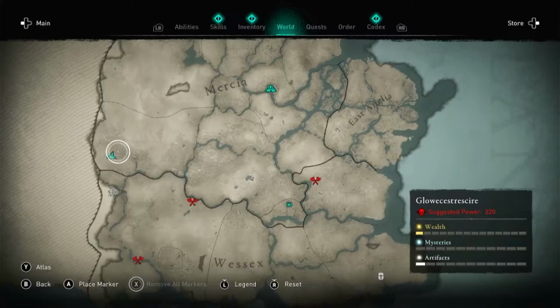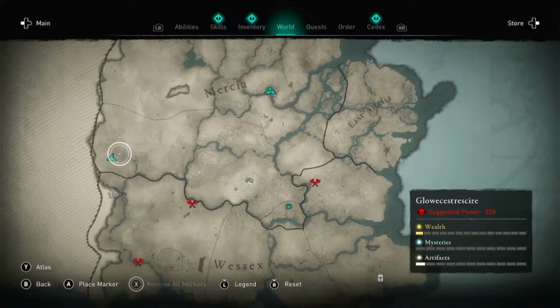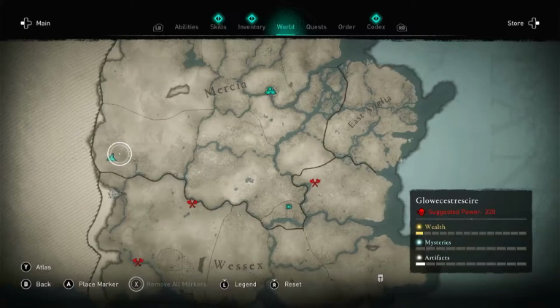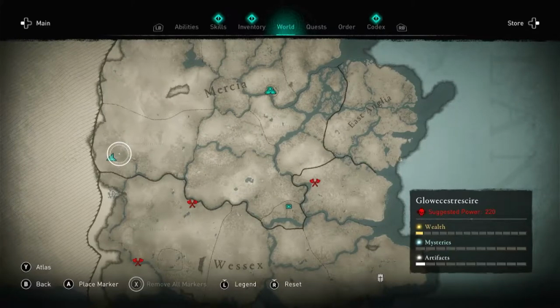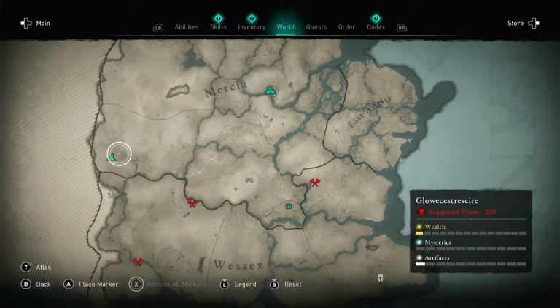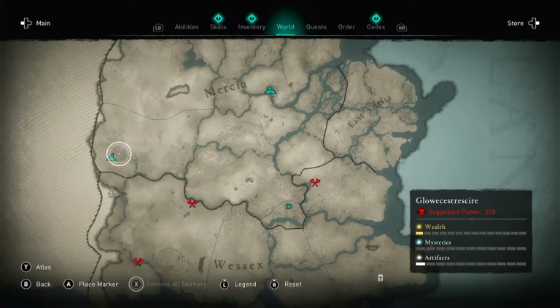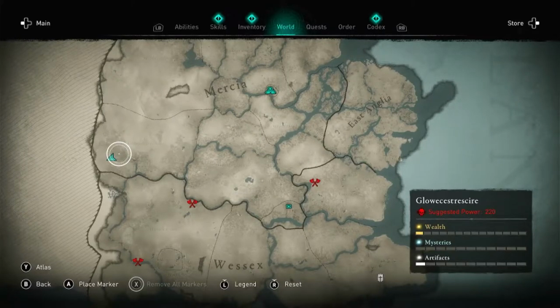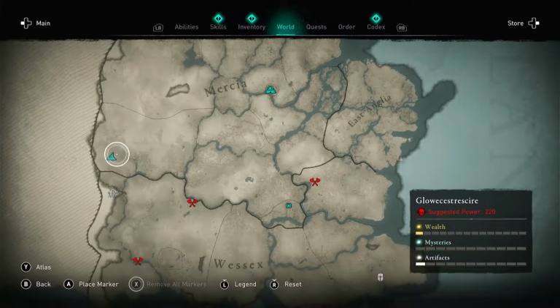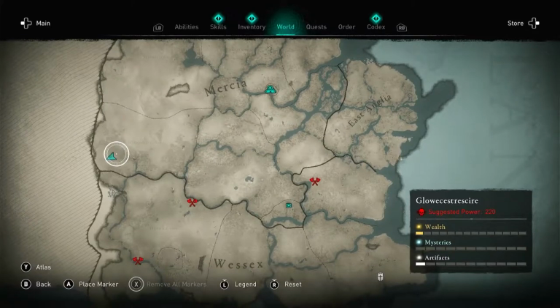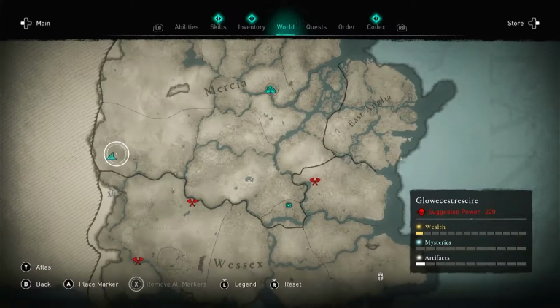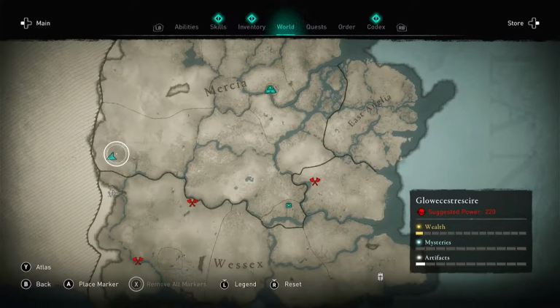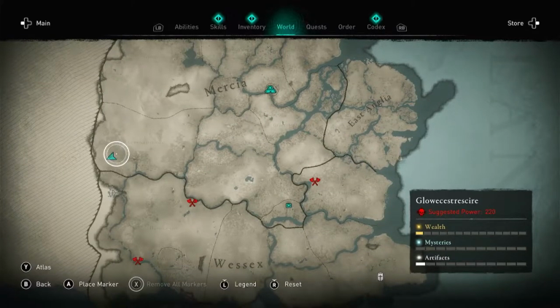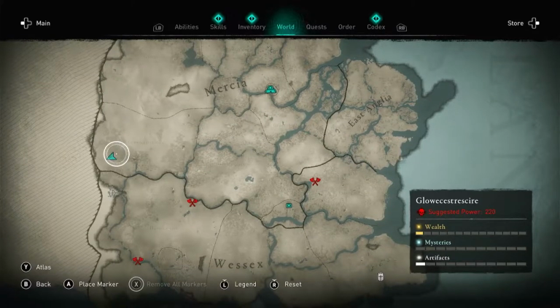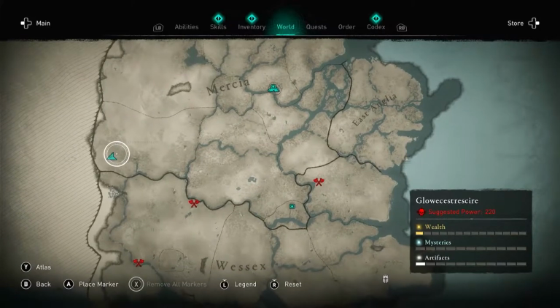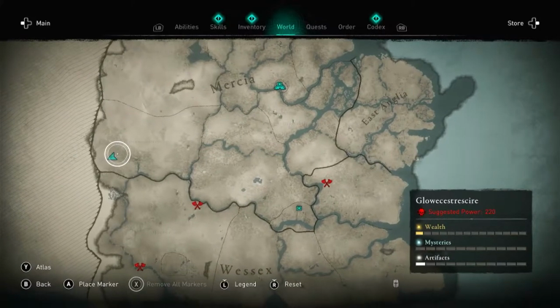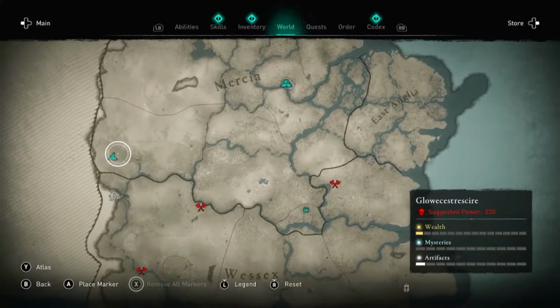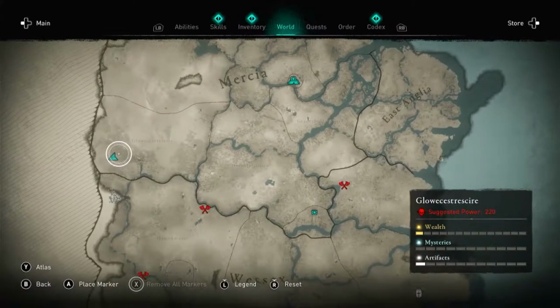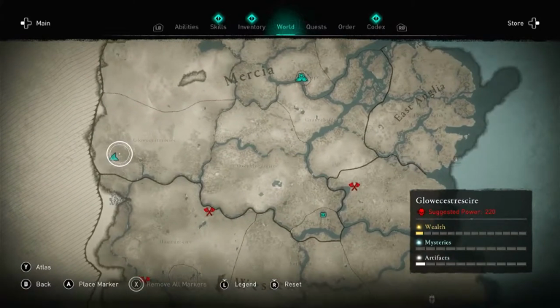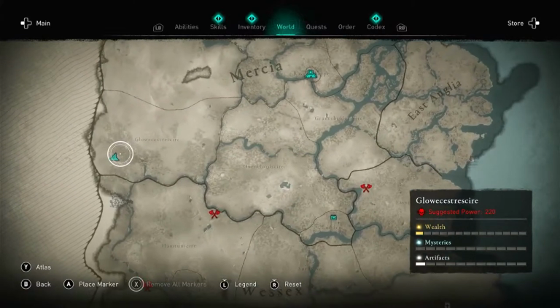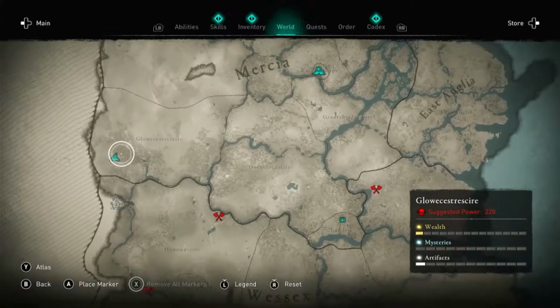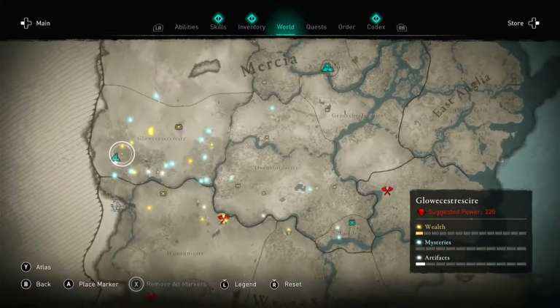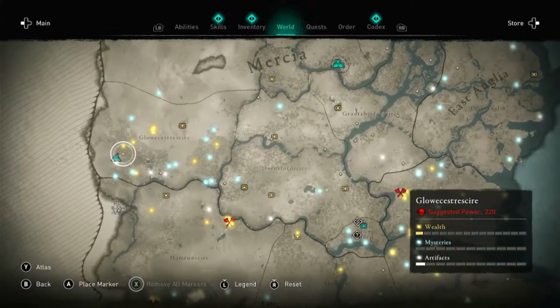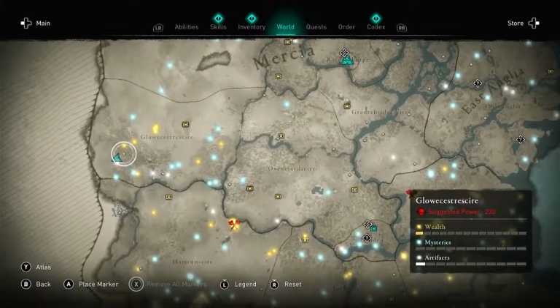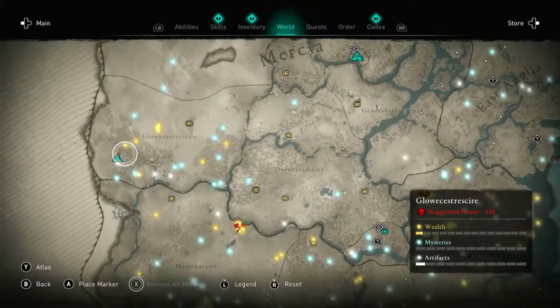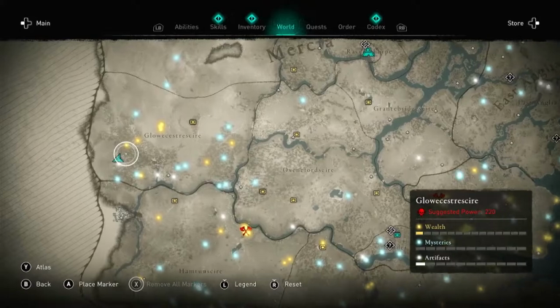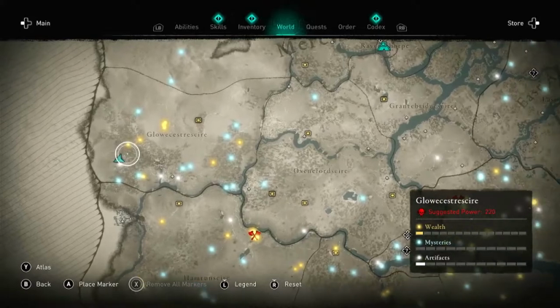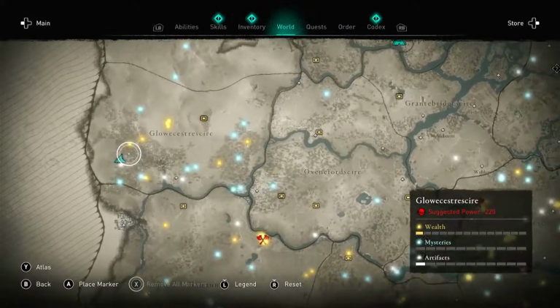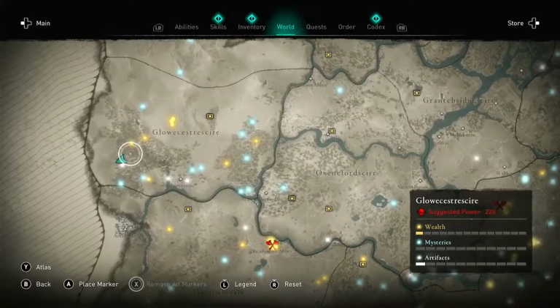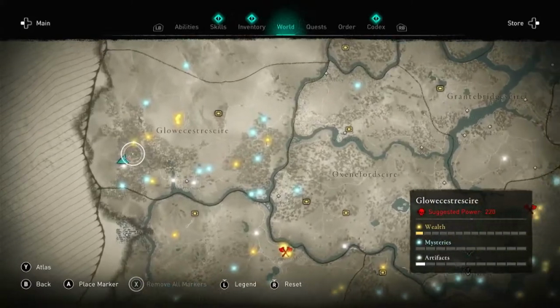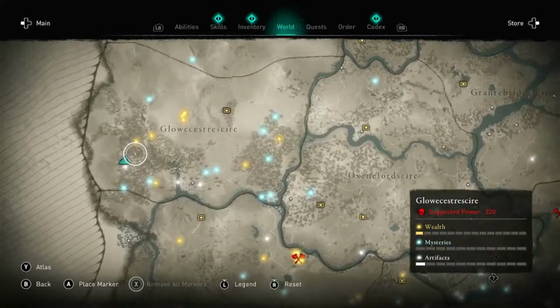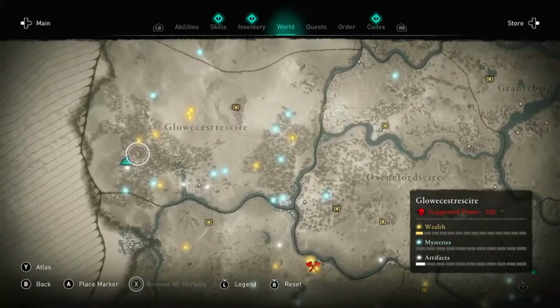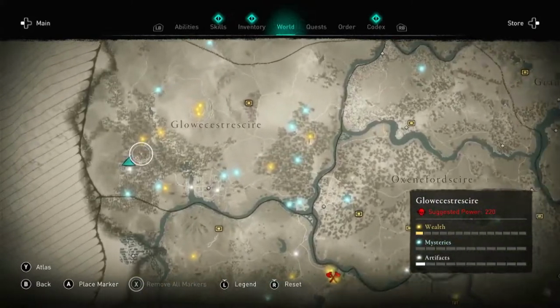The Temple of Ceres — I'm not sure how to pronounce it, but you know what I mean. That's the next one on our Hidden Ones Bureau hit list here.